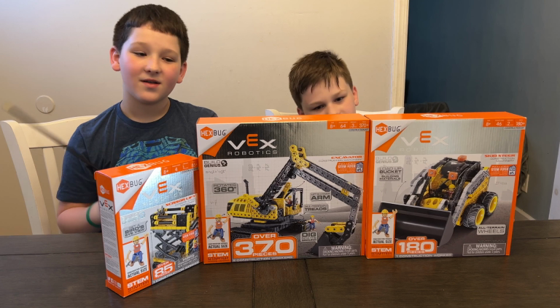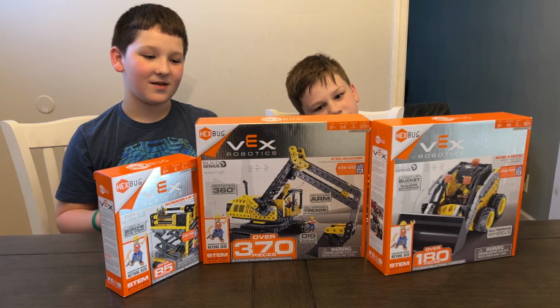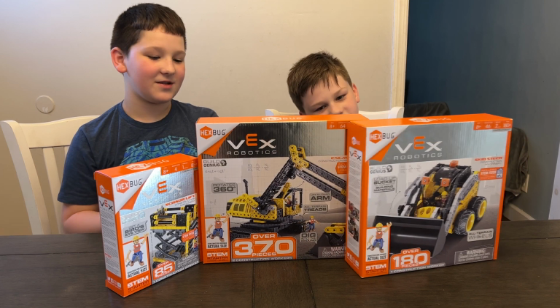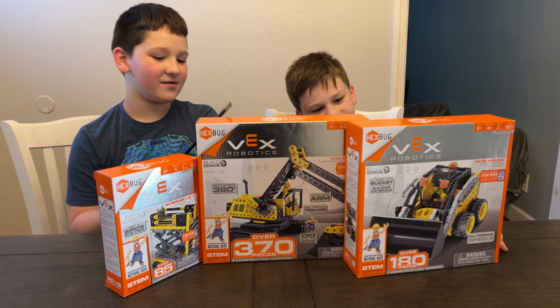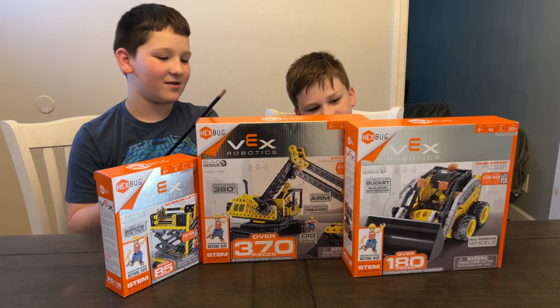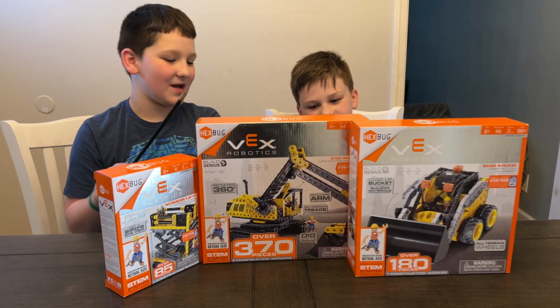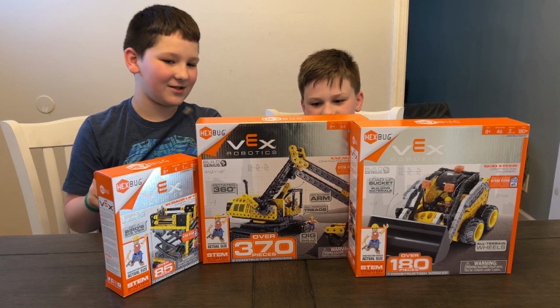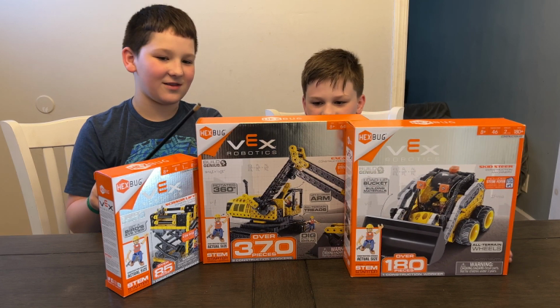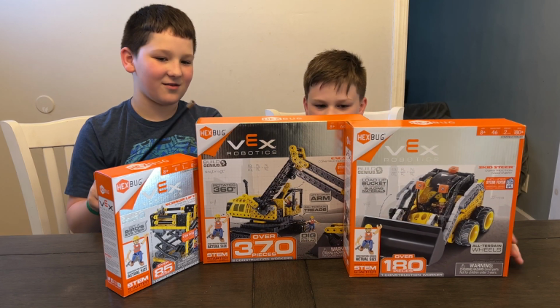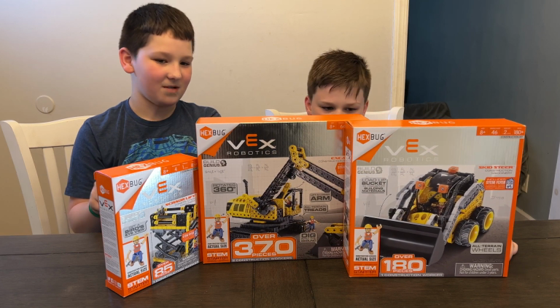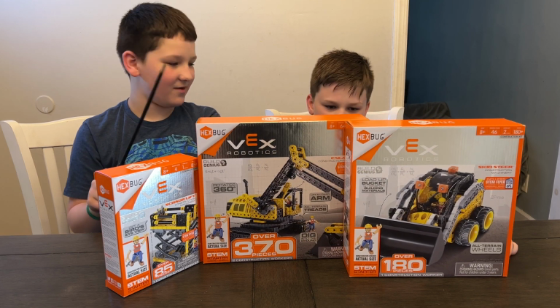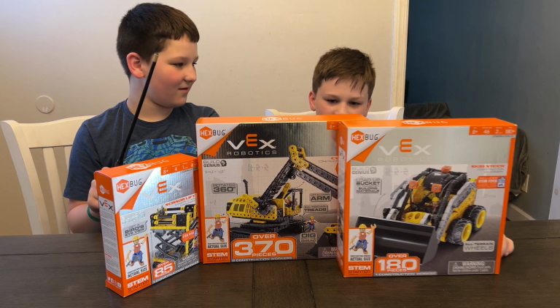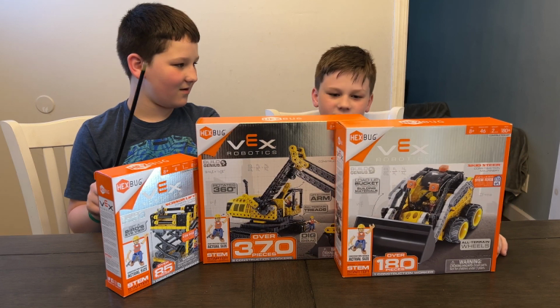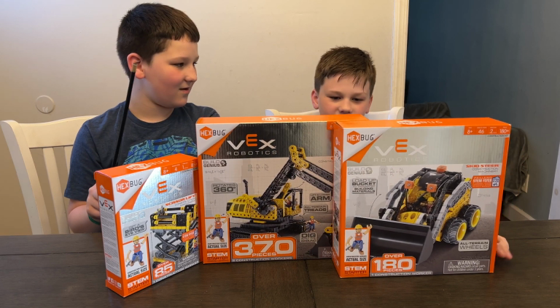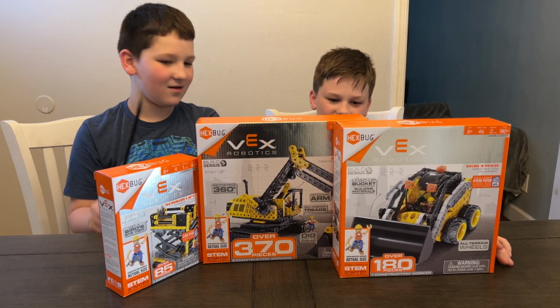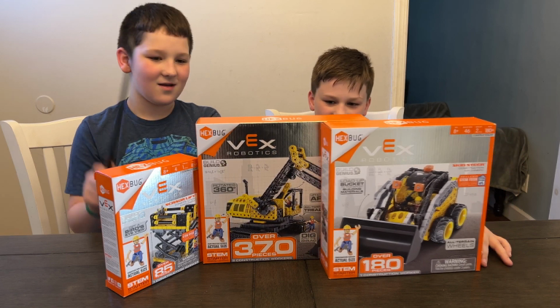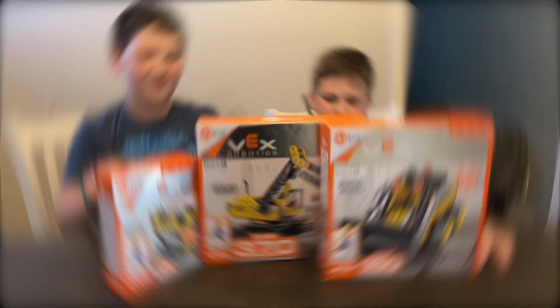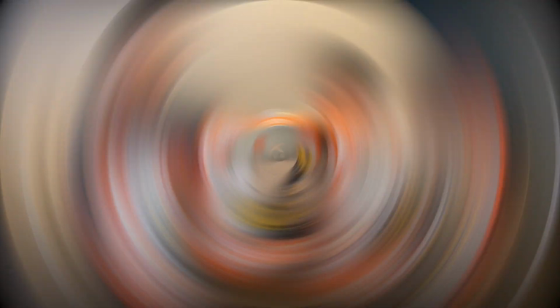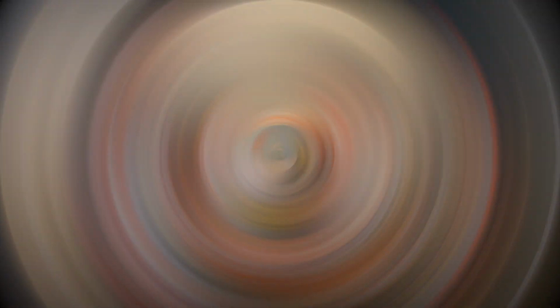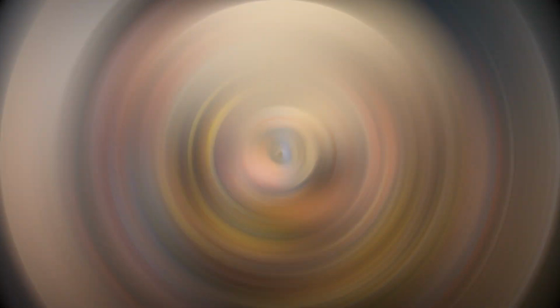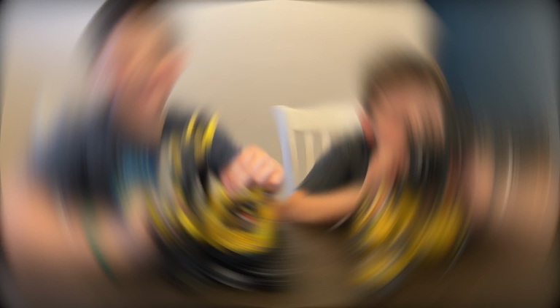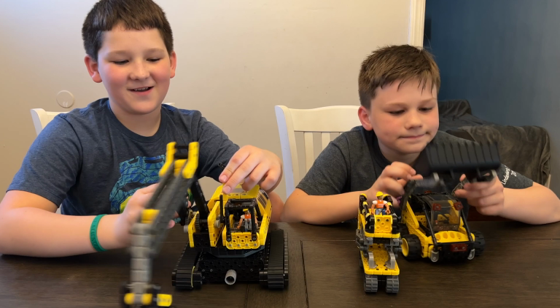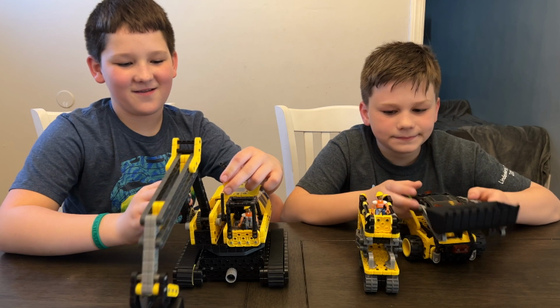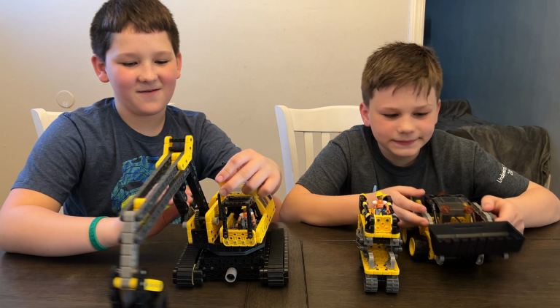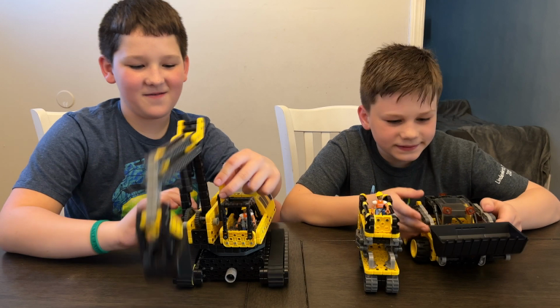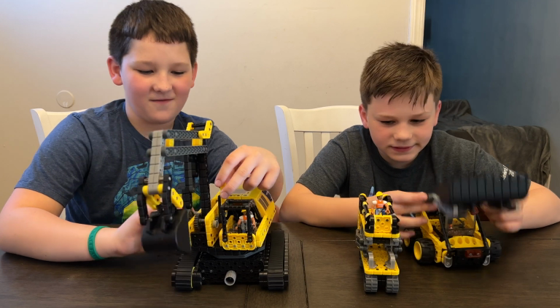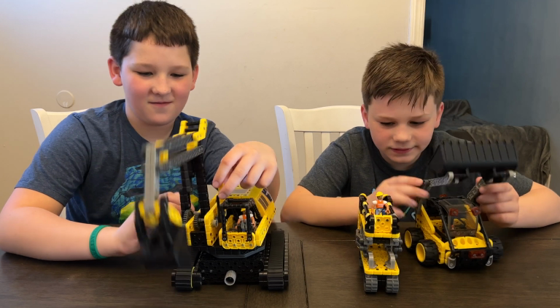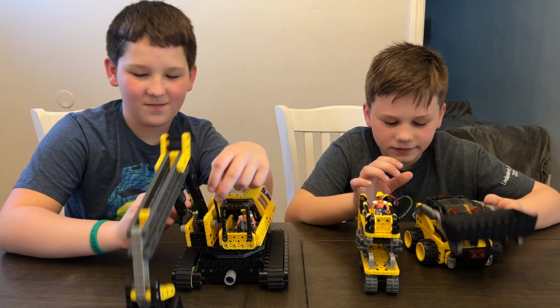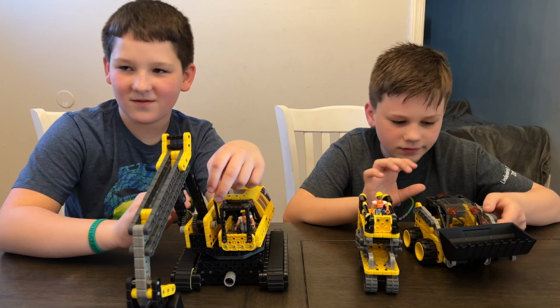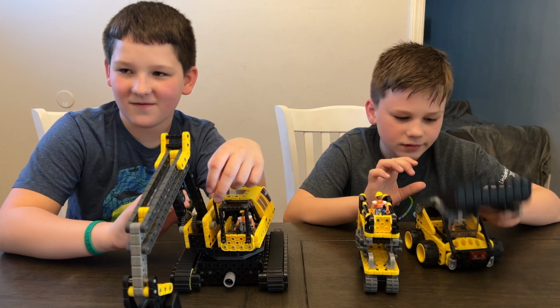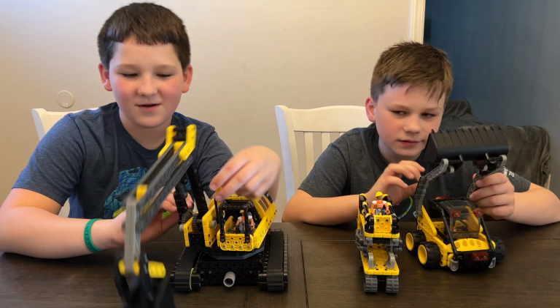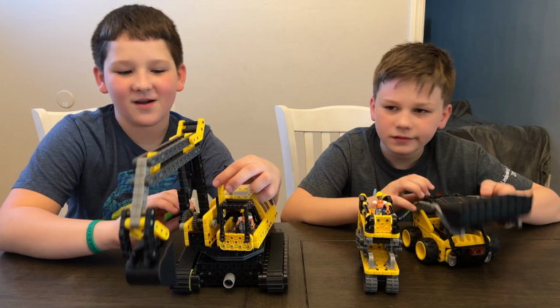Thank you so much Hexbug for sending this to us for free. Do you think we should use a little magic to get this open and built? Definitely. We got our kits open and built and ready to go.